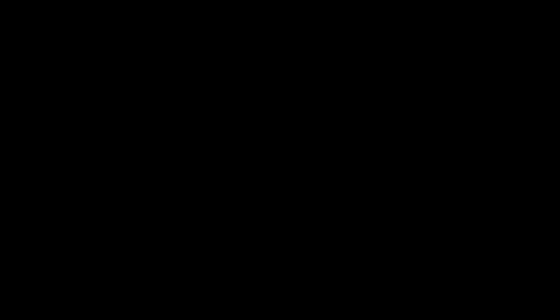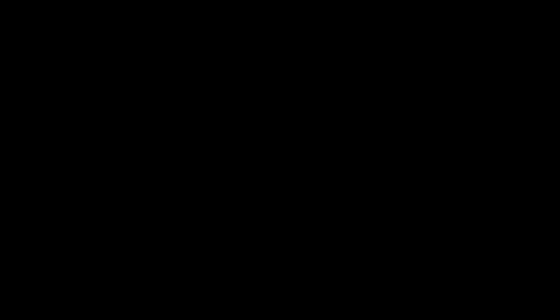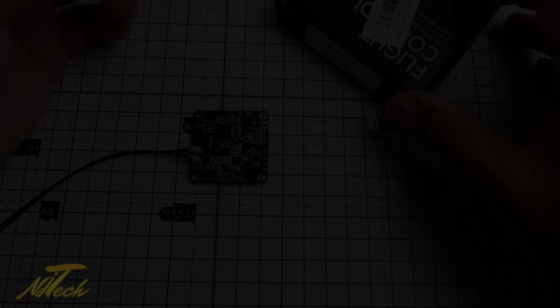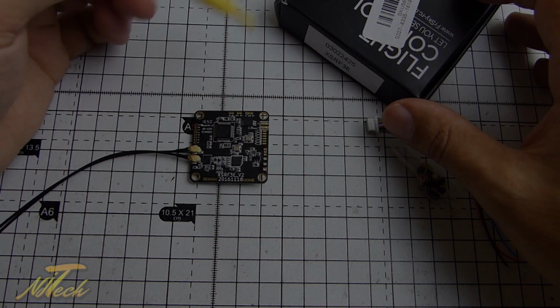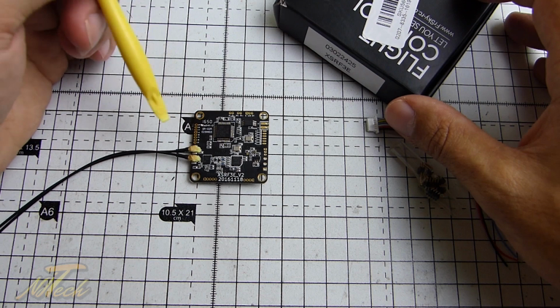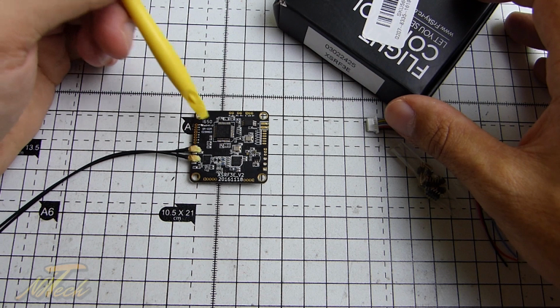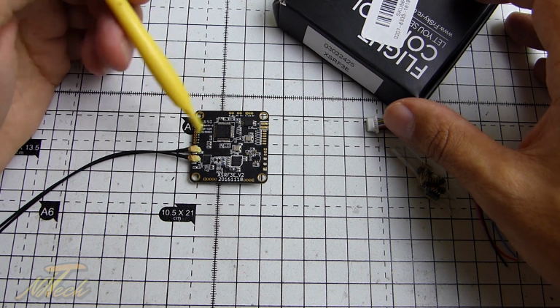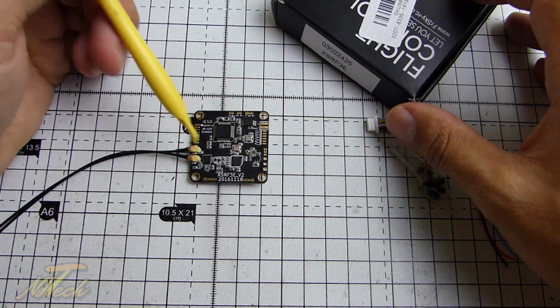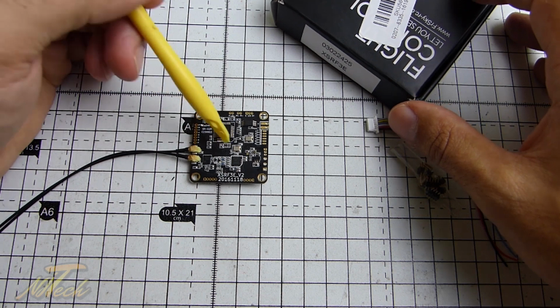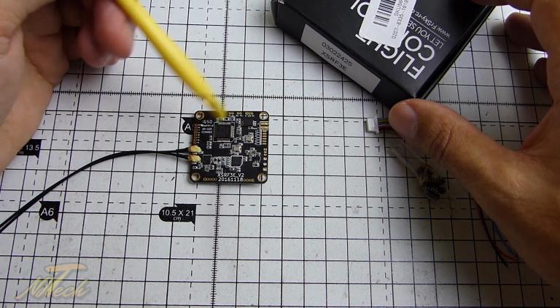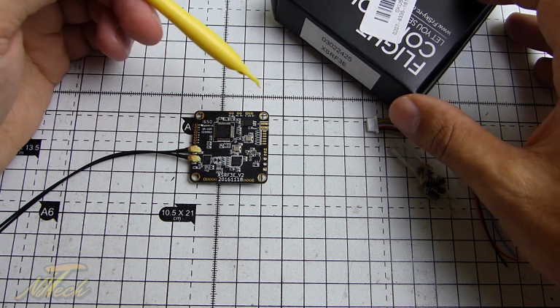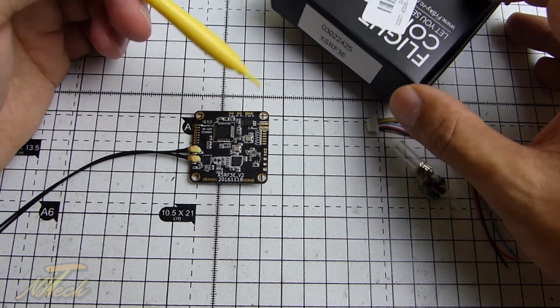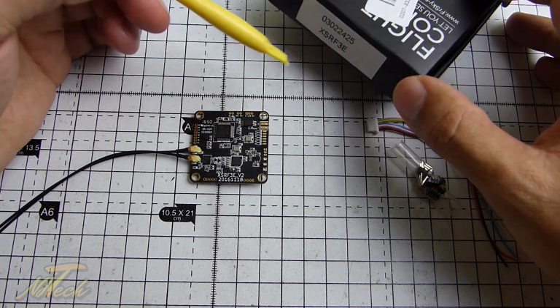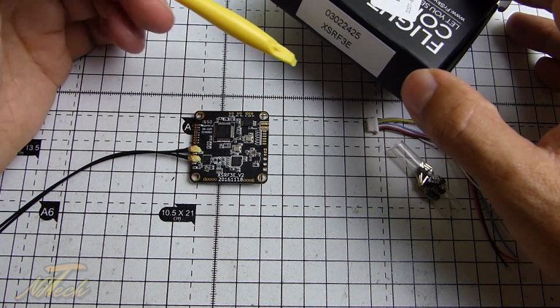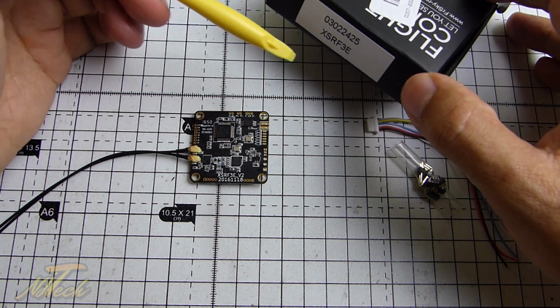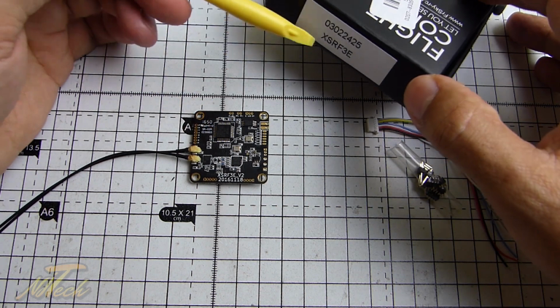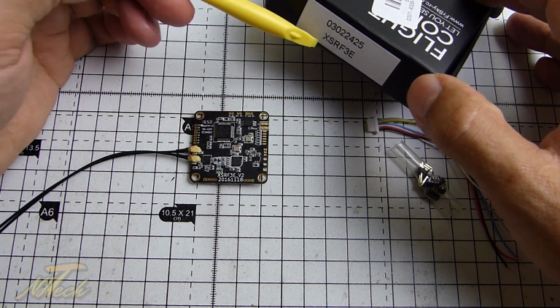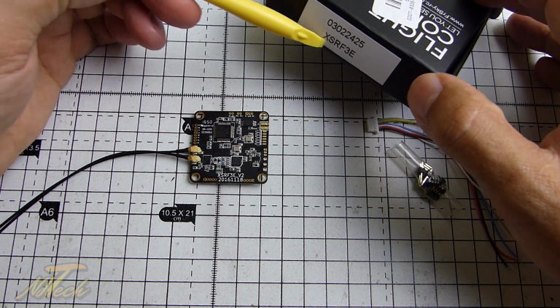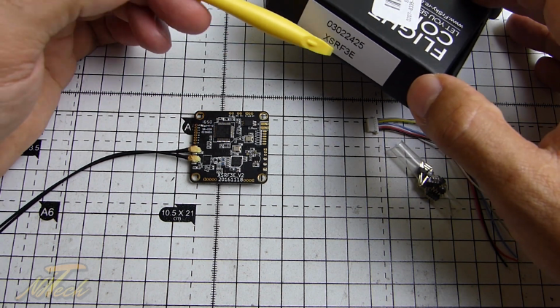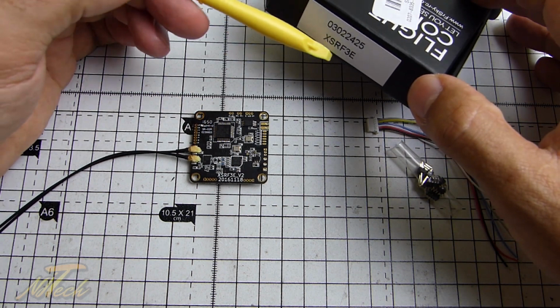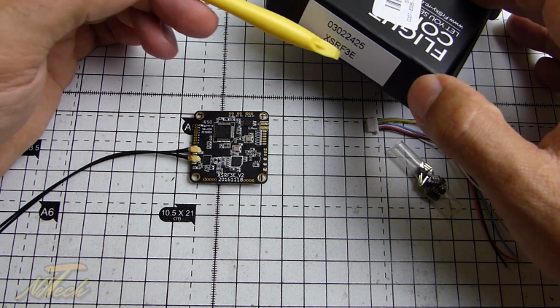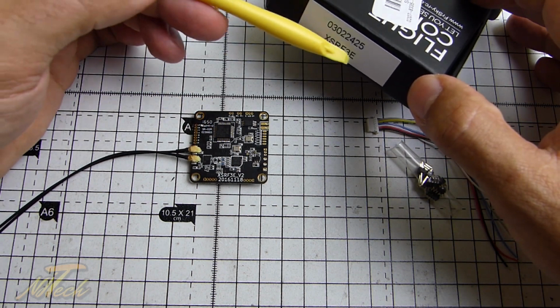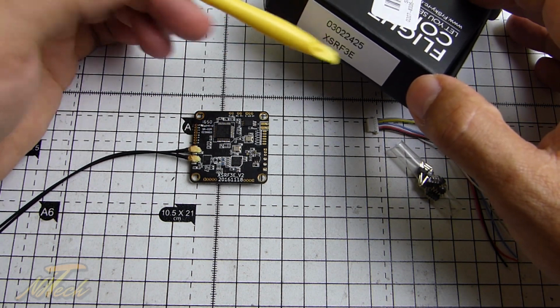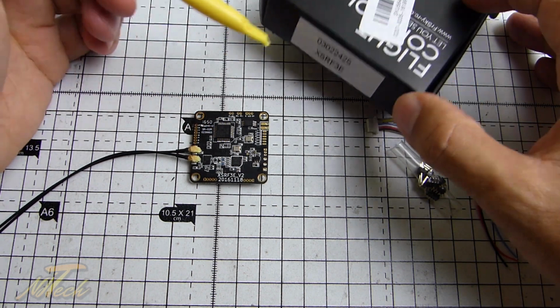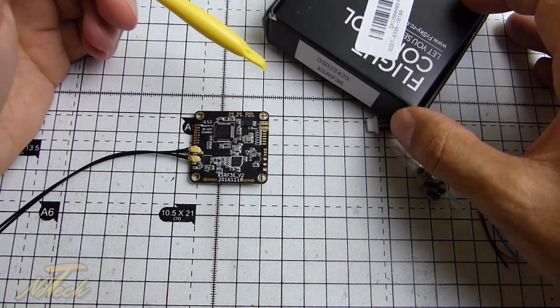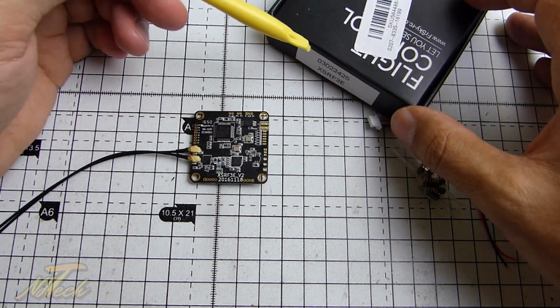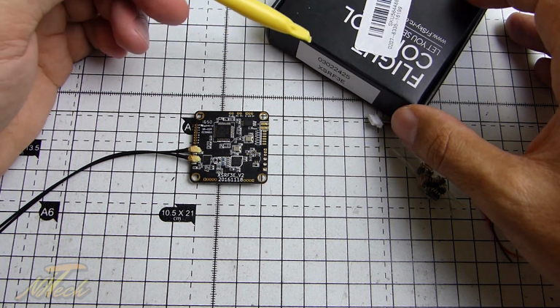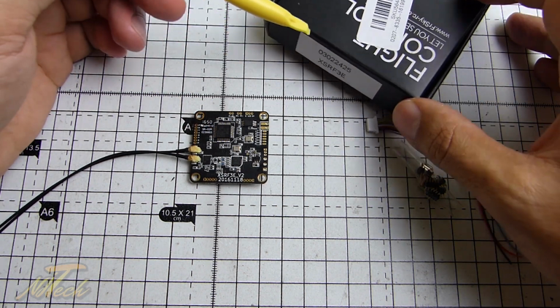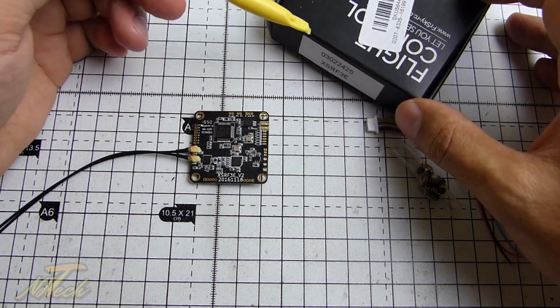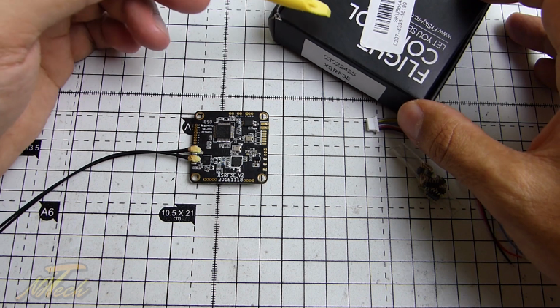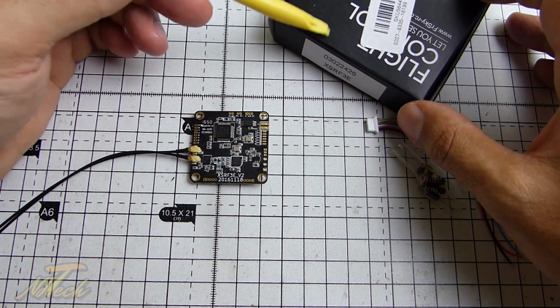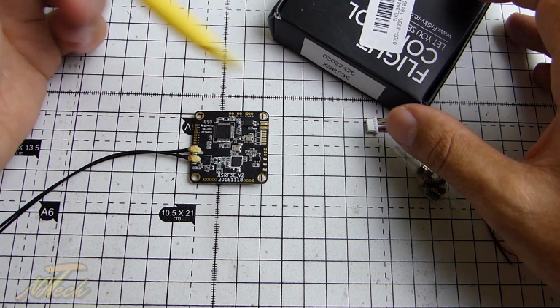Hey guys, NJ here, and we're having a quick look today at the XSR-F3E by FrSky.